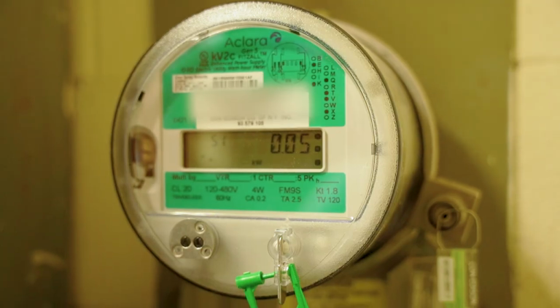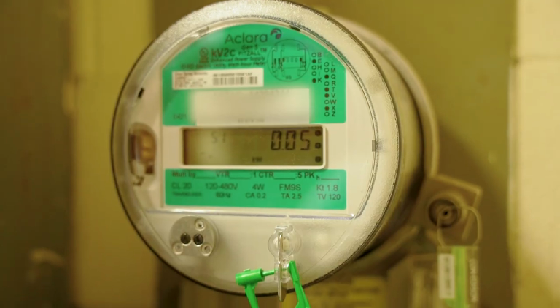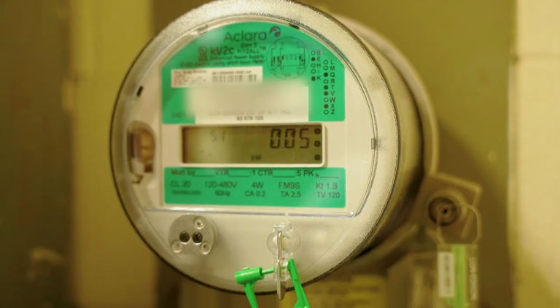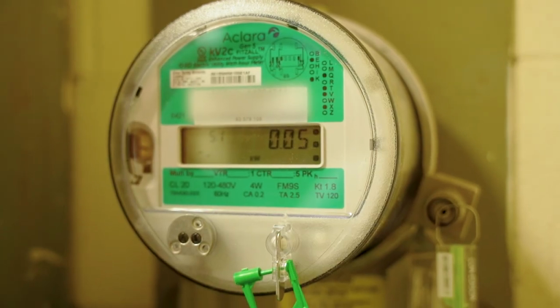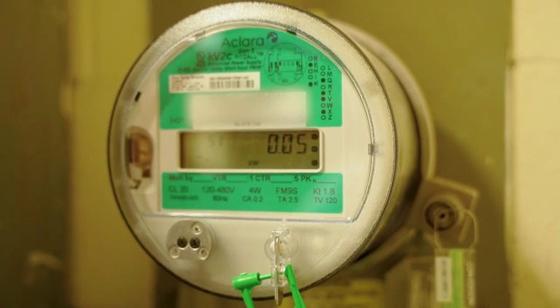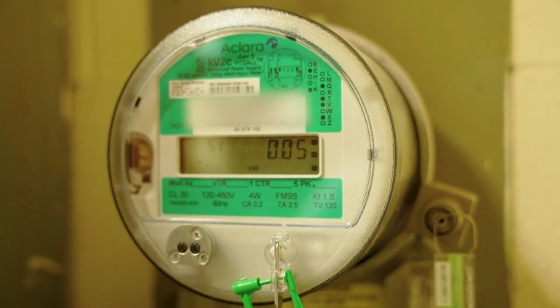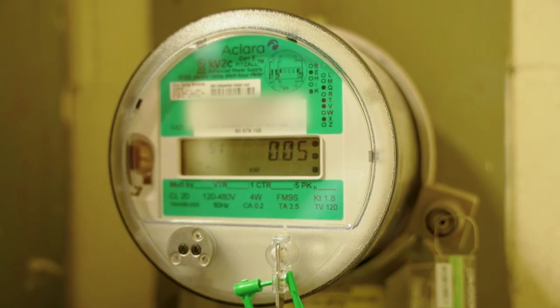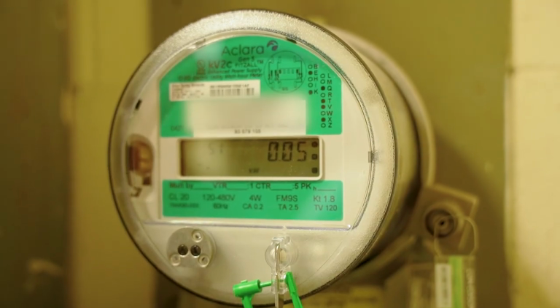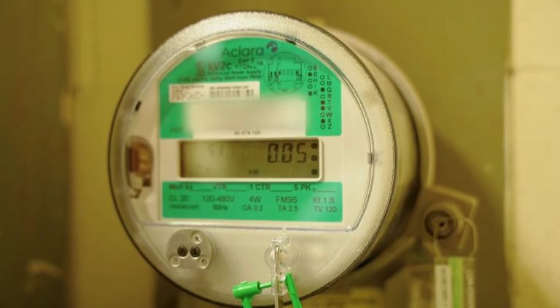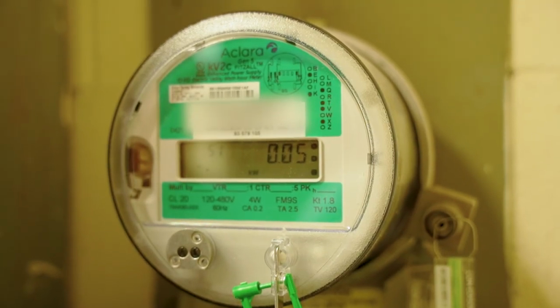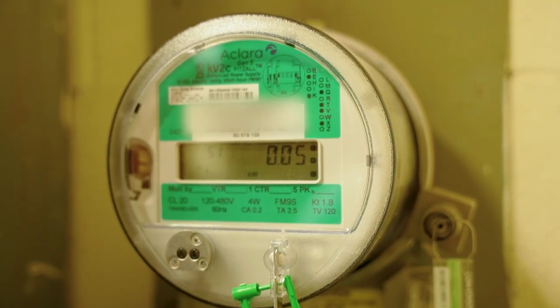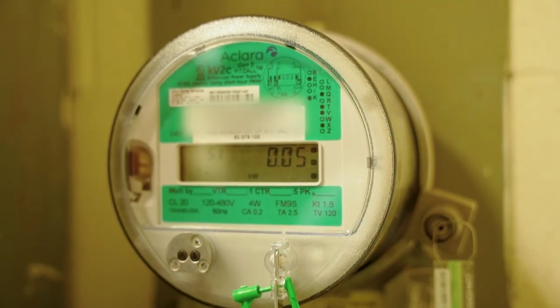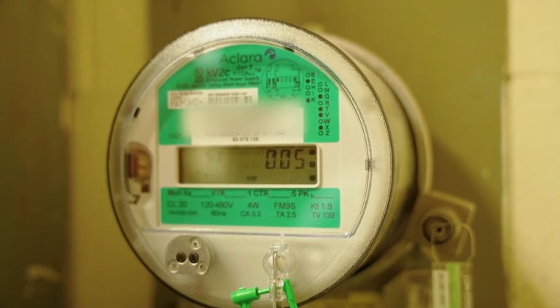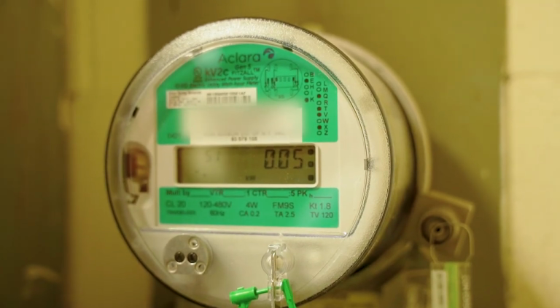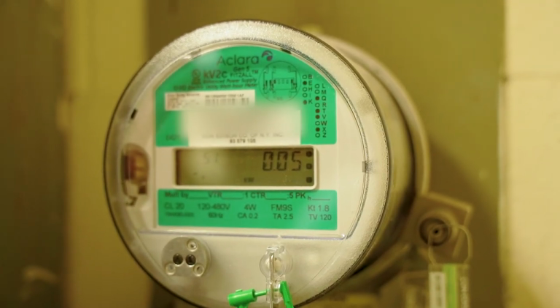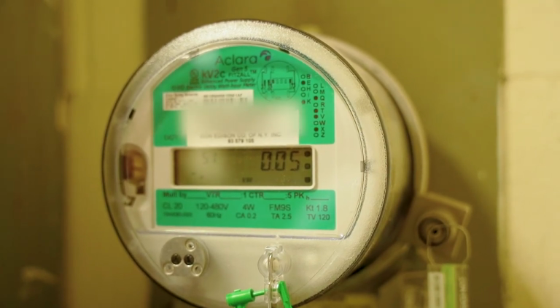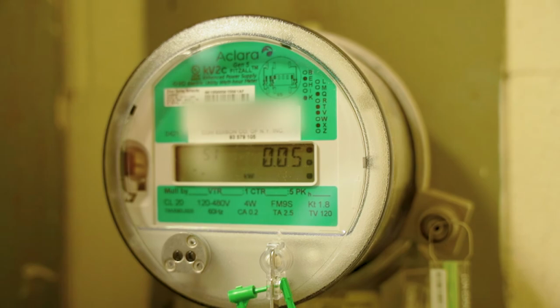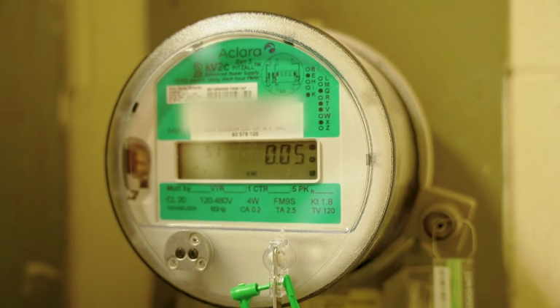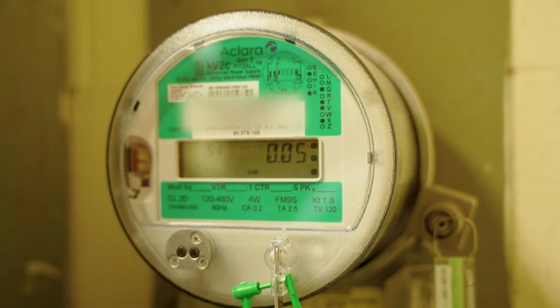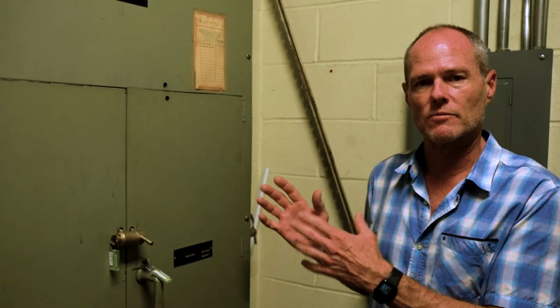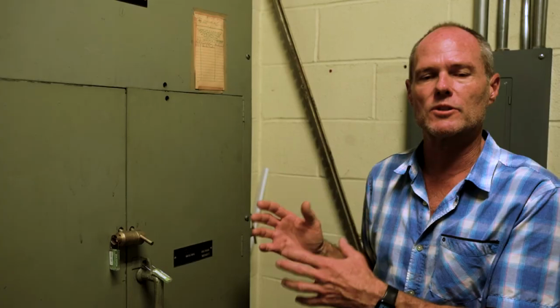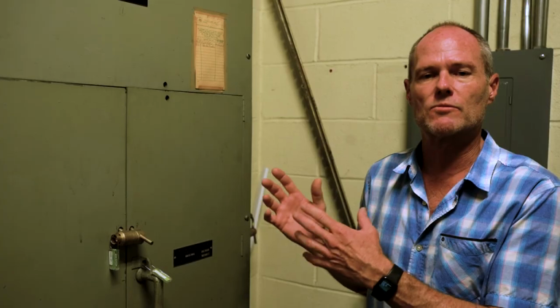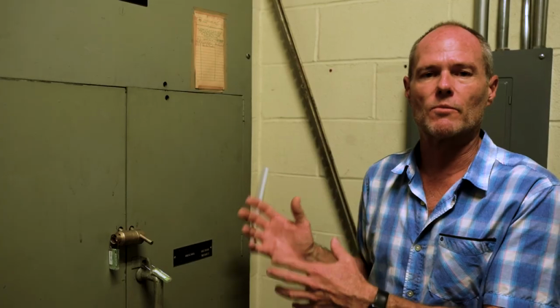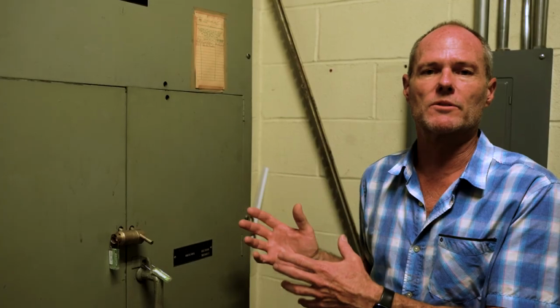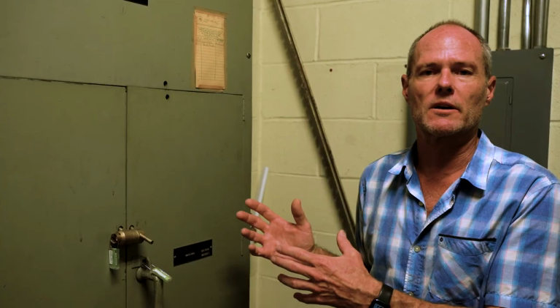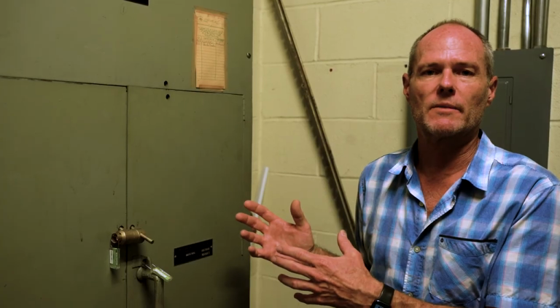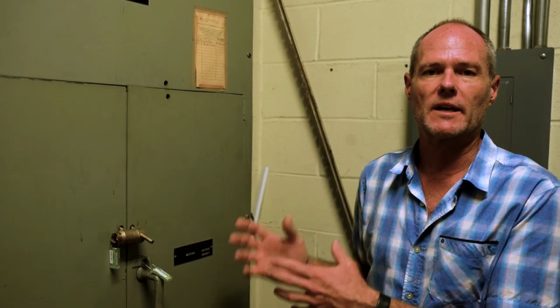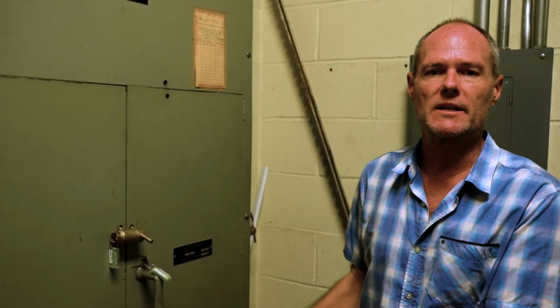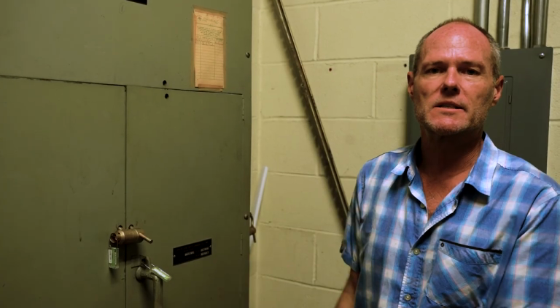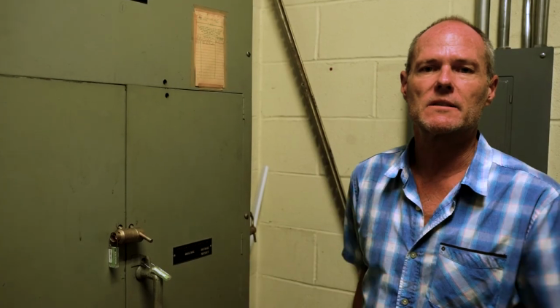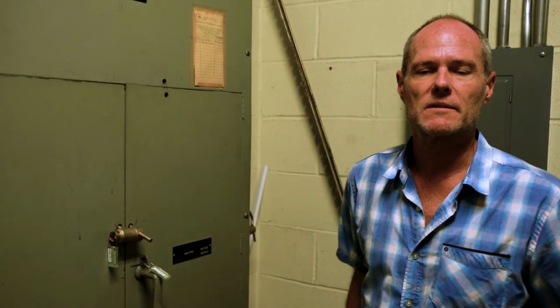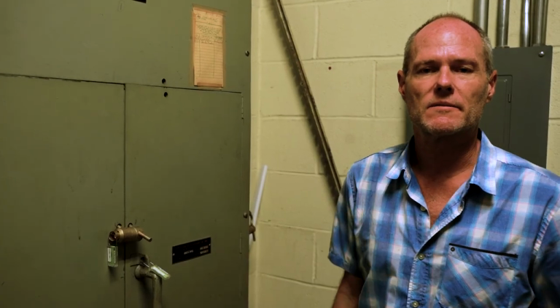The next step is your meter that meters your electrical consumption, which is what we'll talk about next.